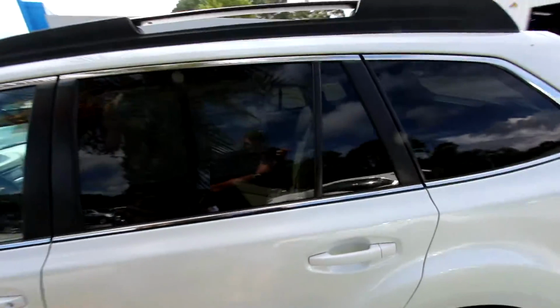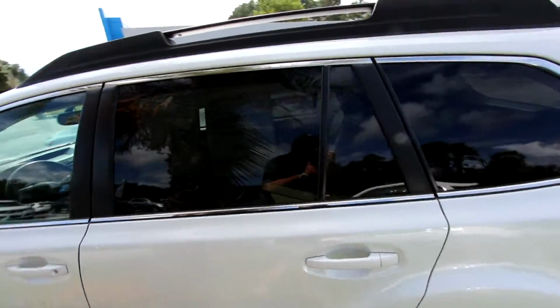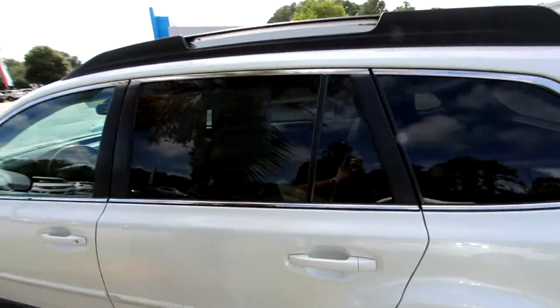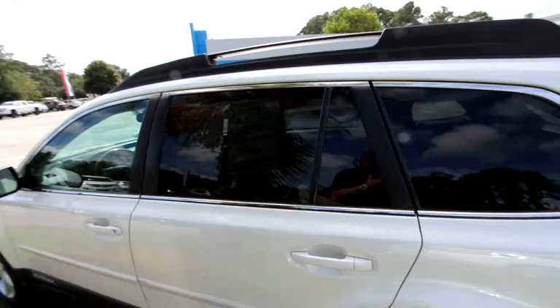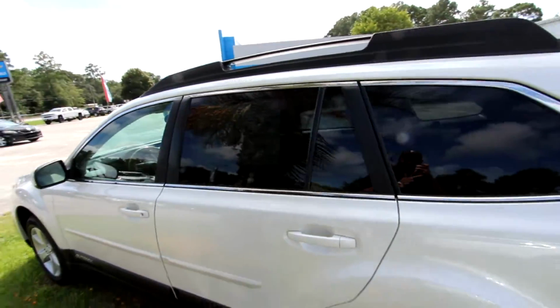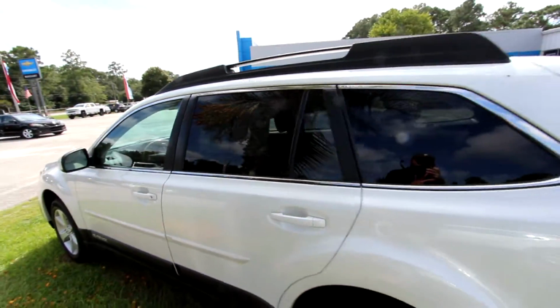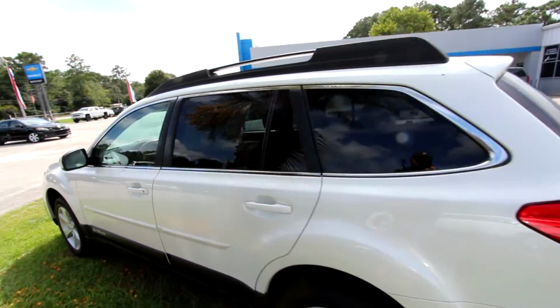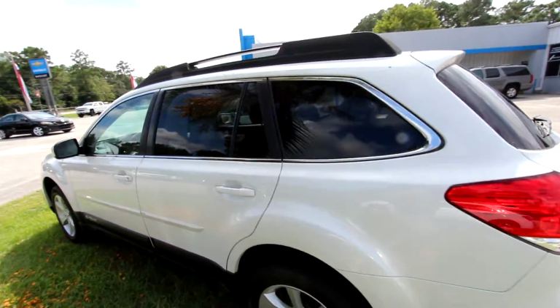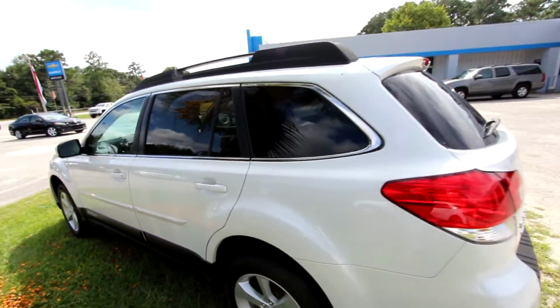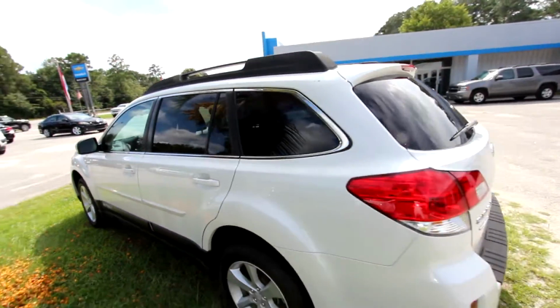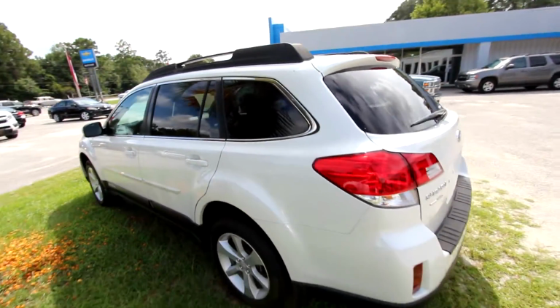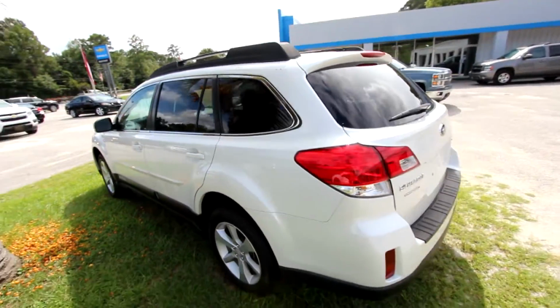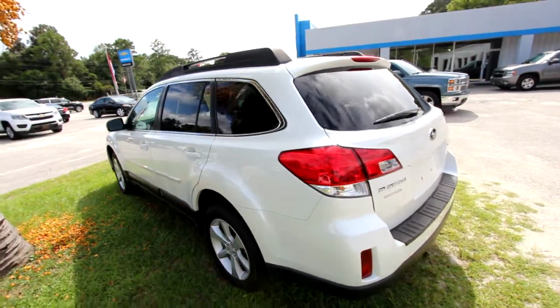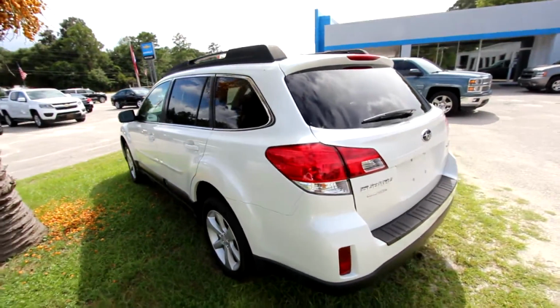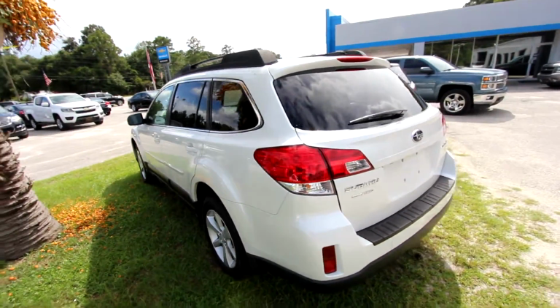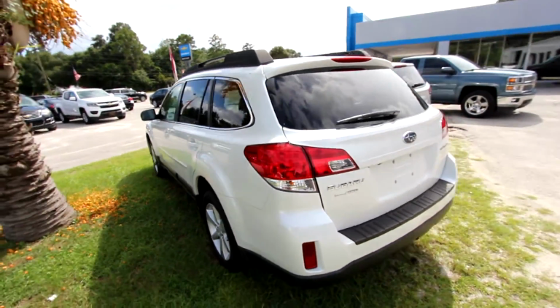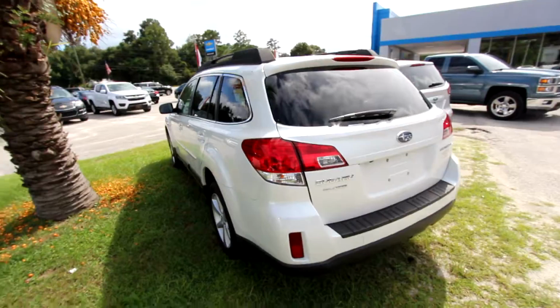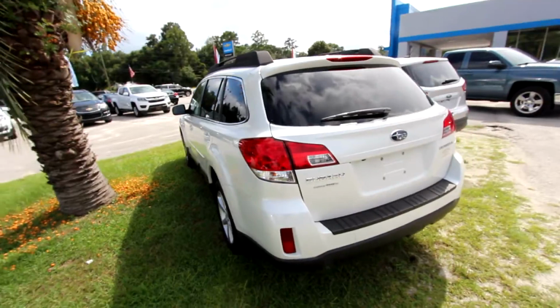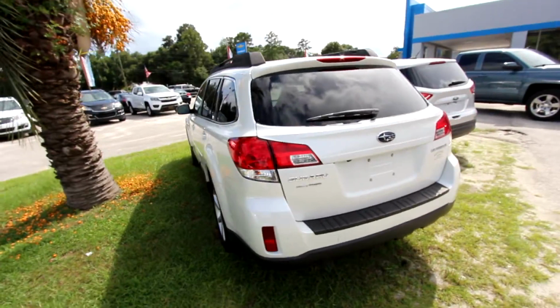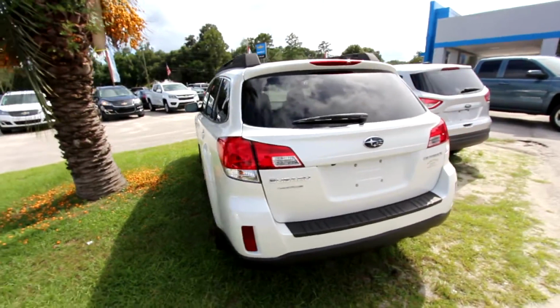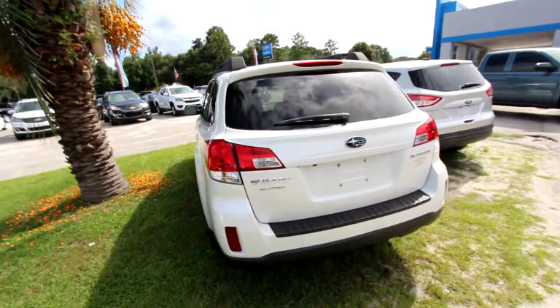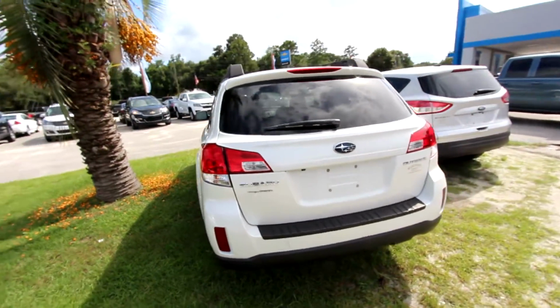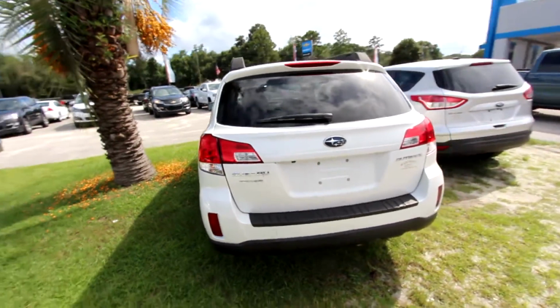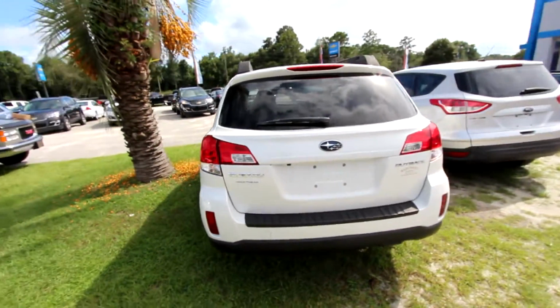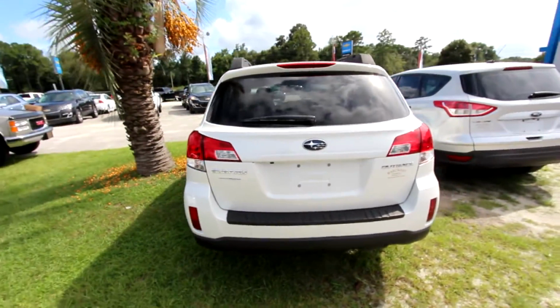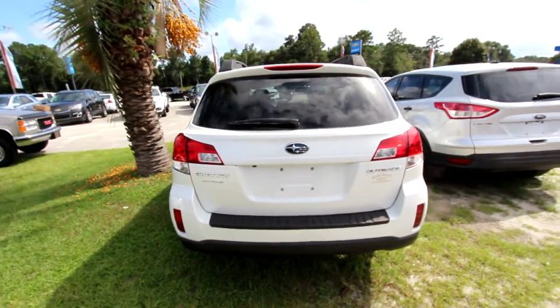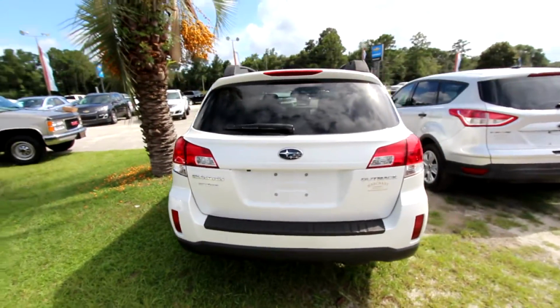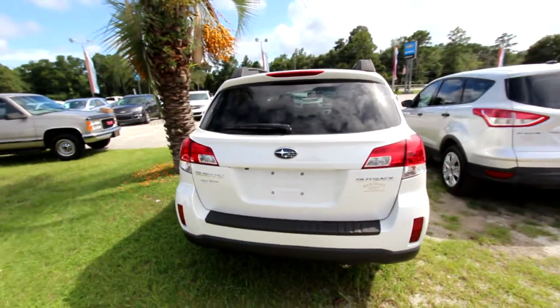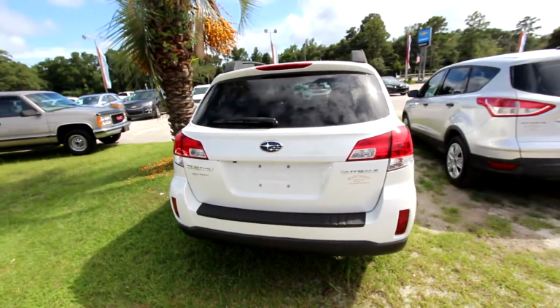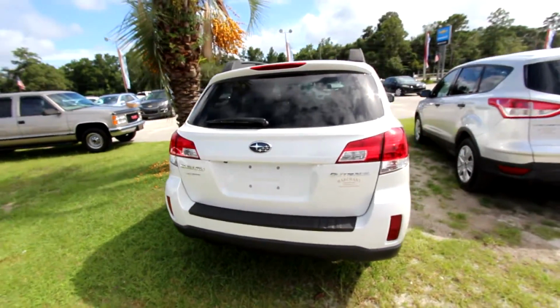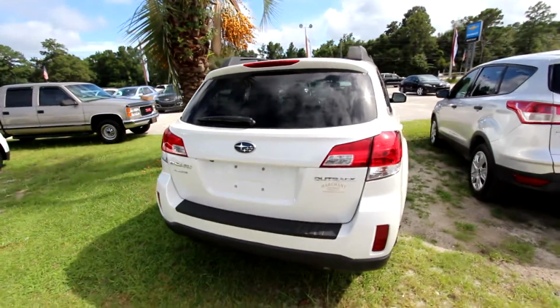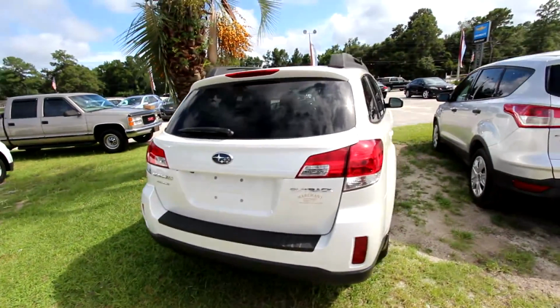It does come with a warranty as well — Marchant Chevy will take care of you. The rear of the Subaru is looking good.